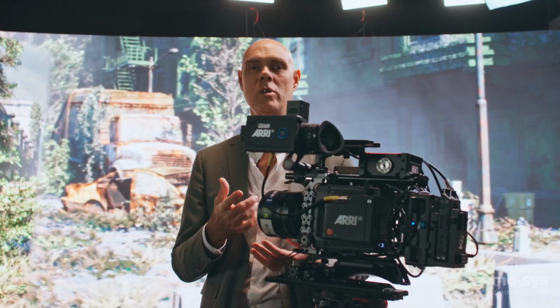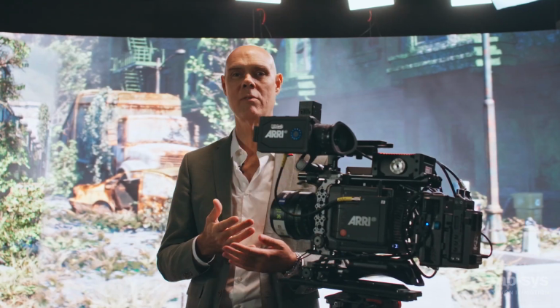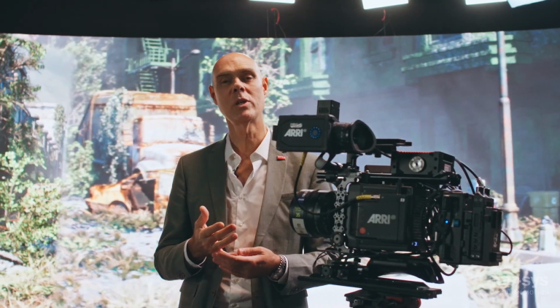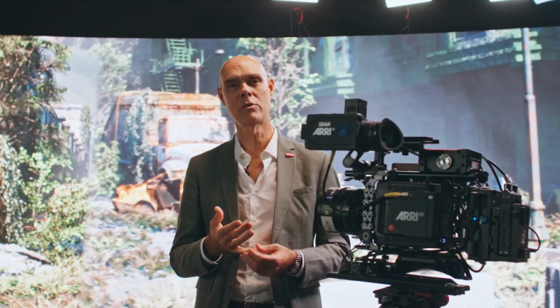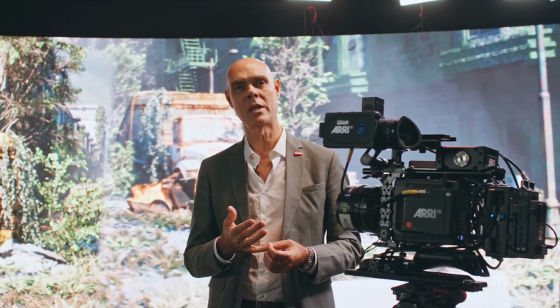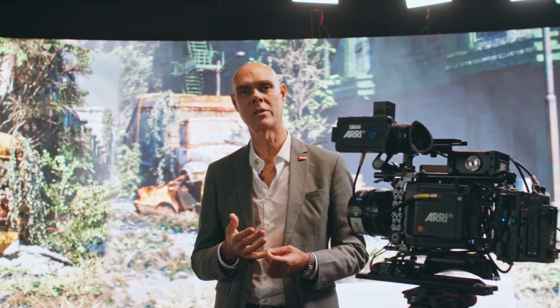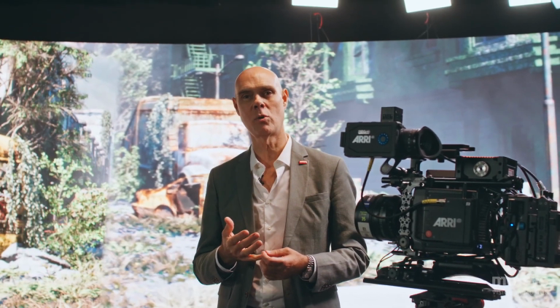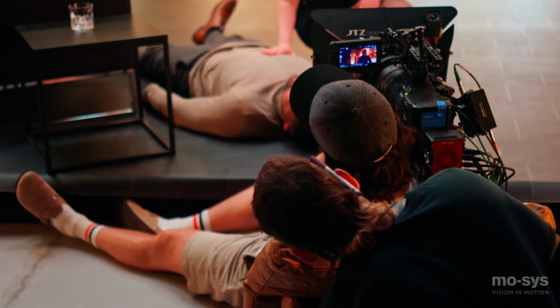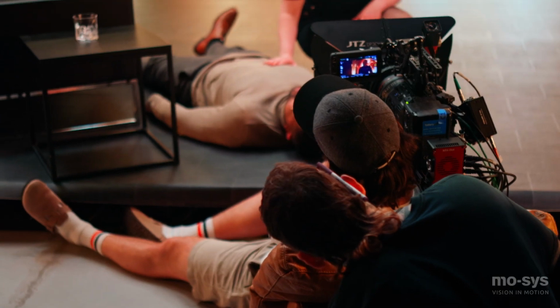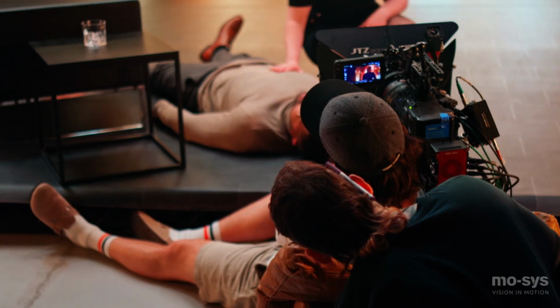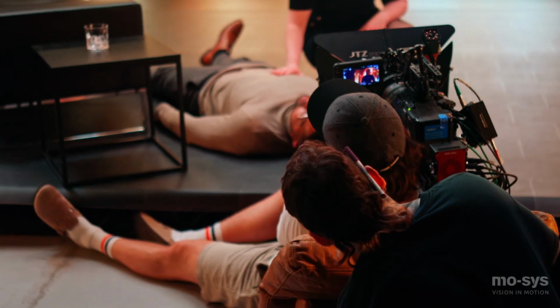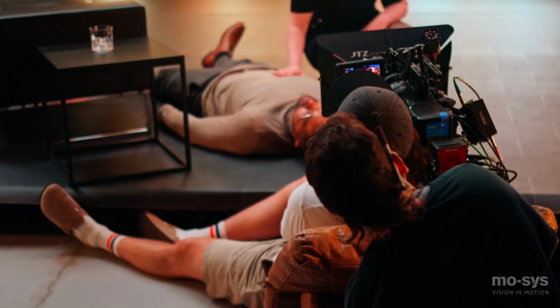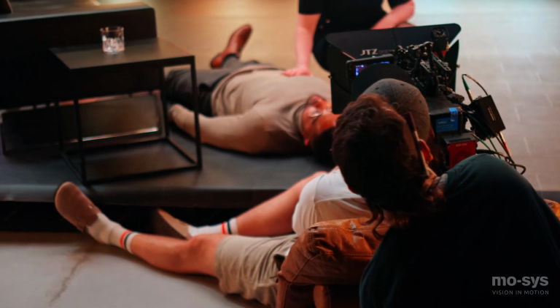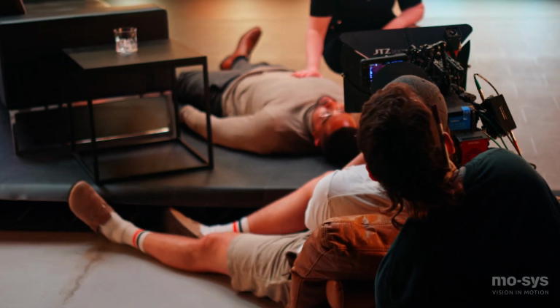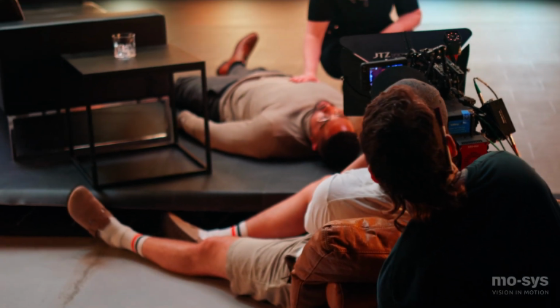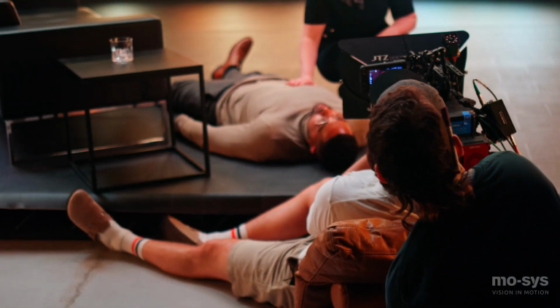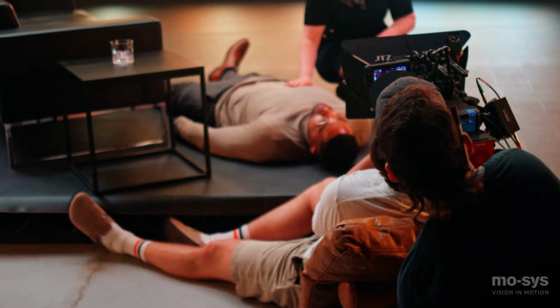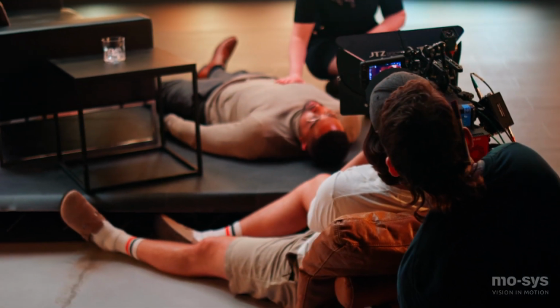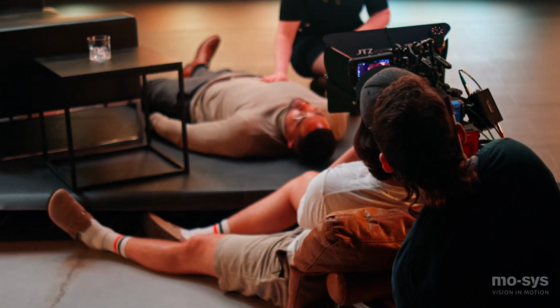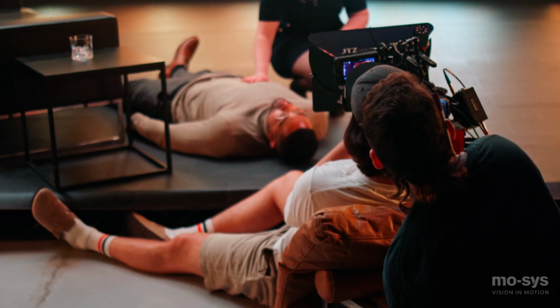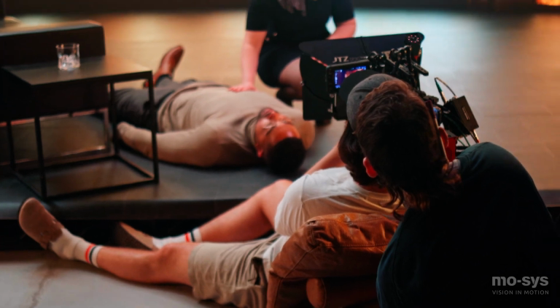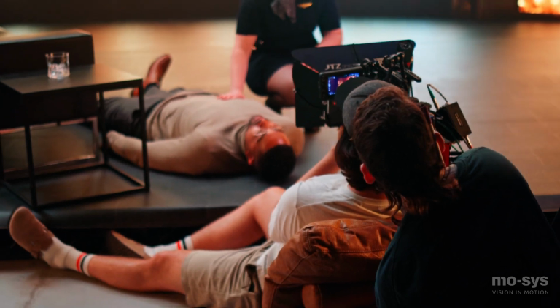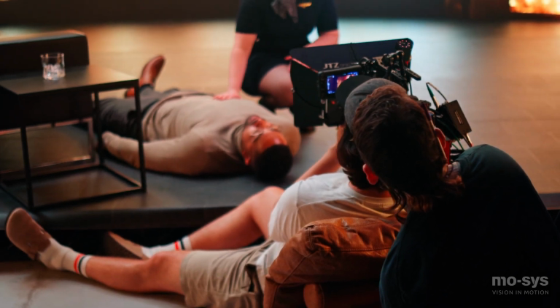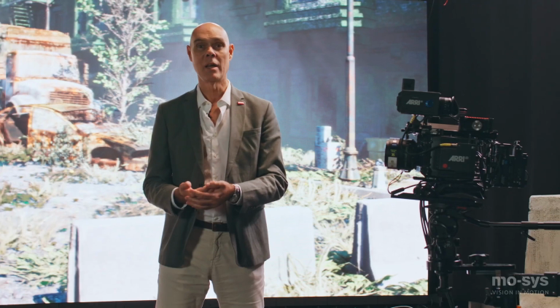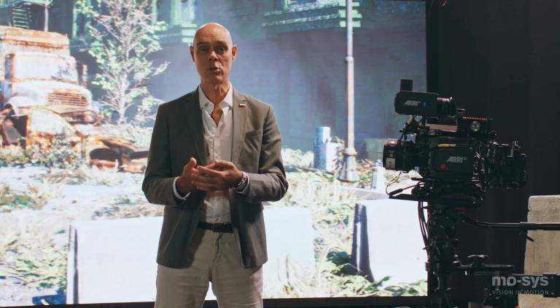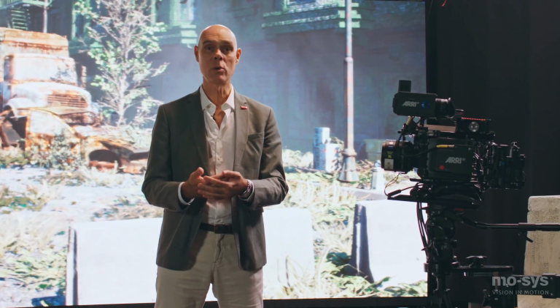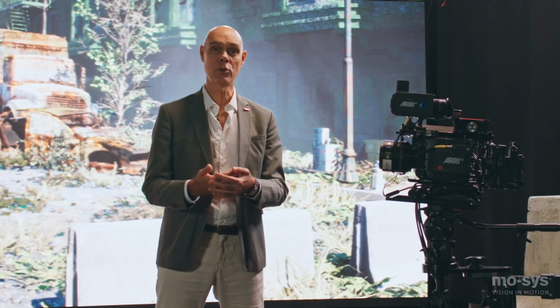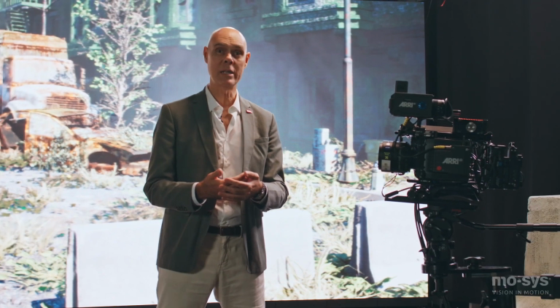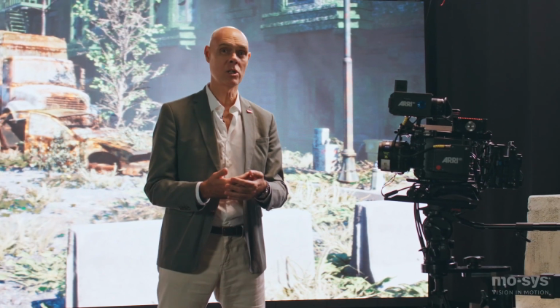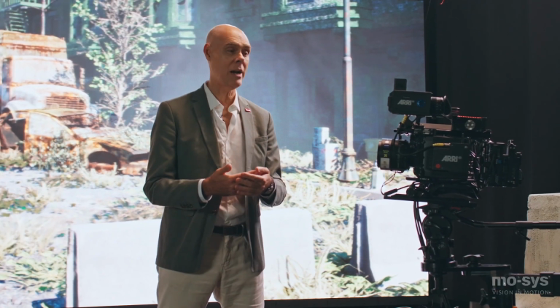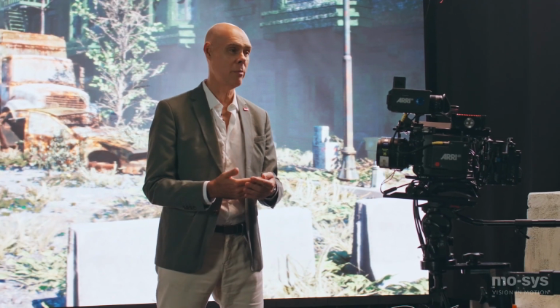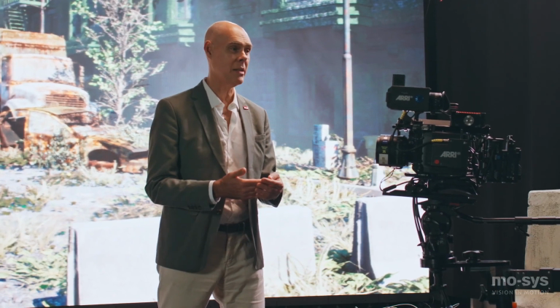We're going to have really good friends in the community of Steadicam operators and handheld camera work. That's why we've created Star Tracker Max.